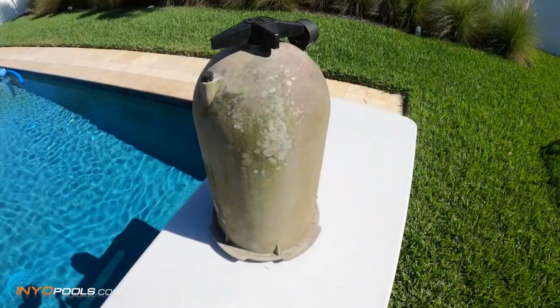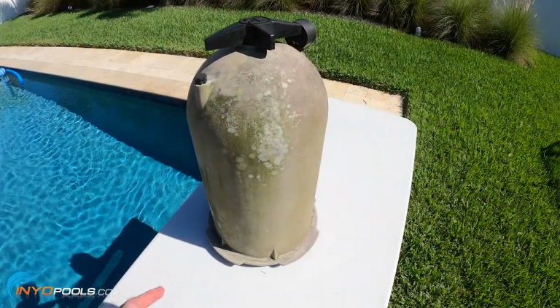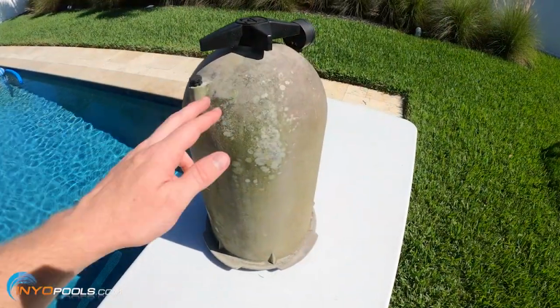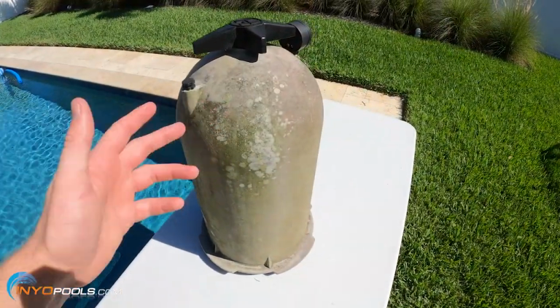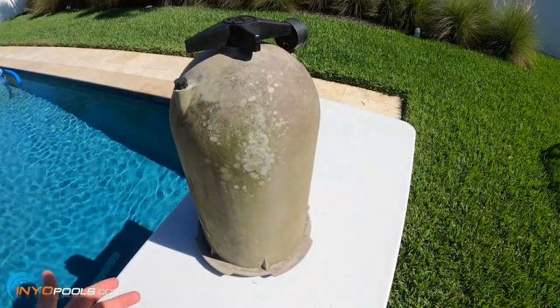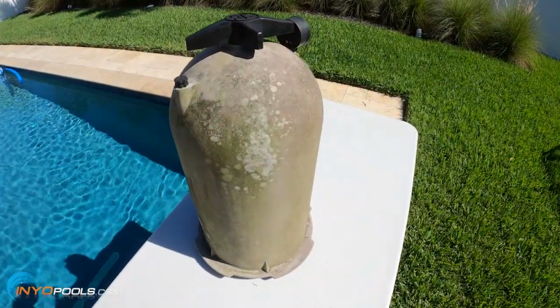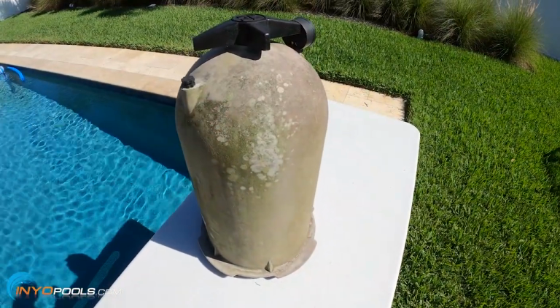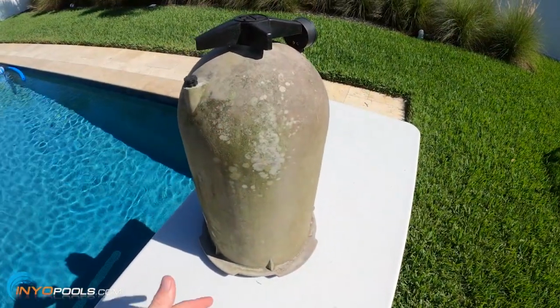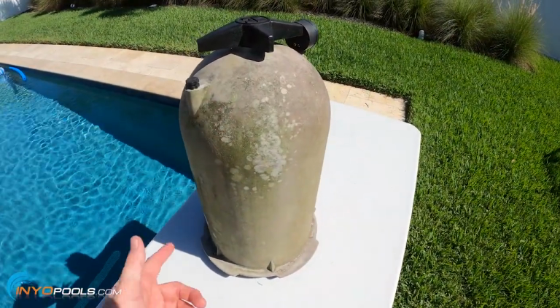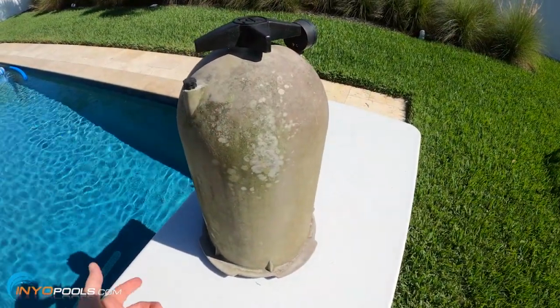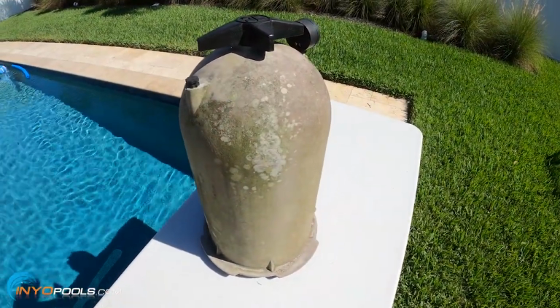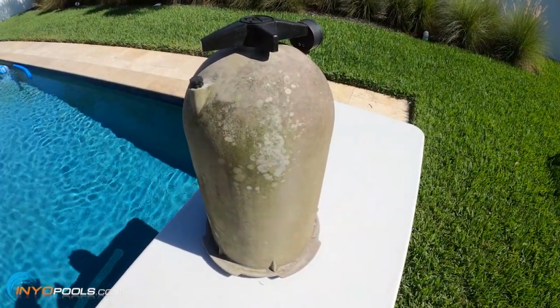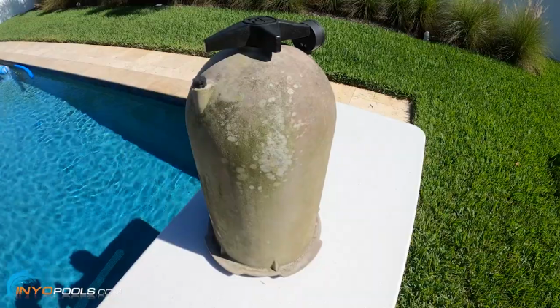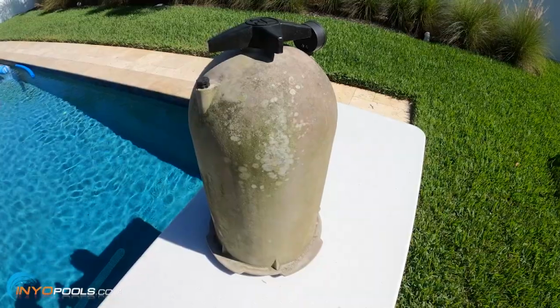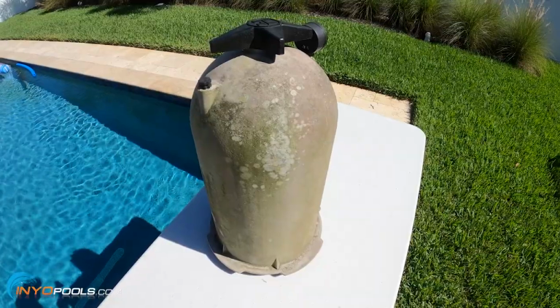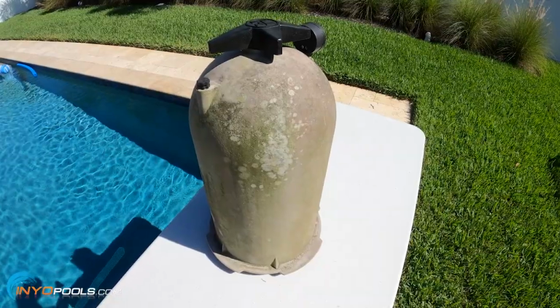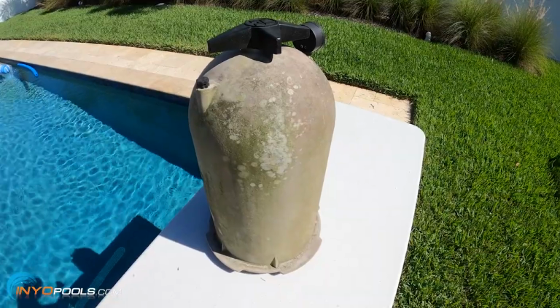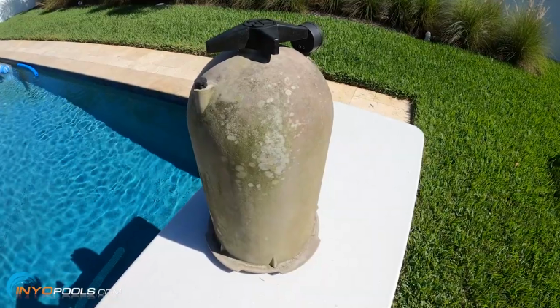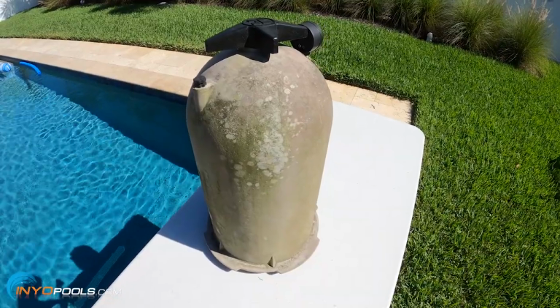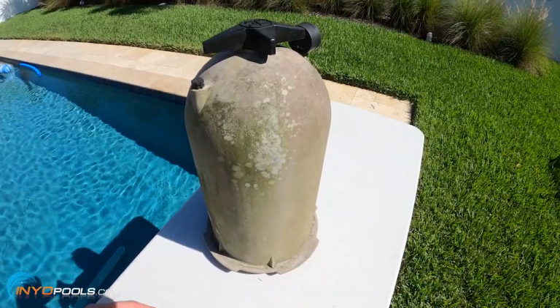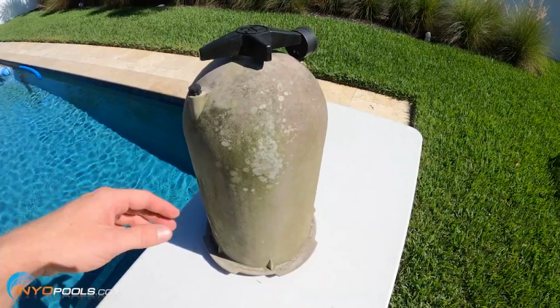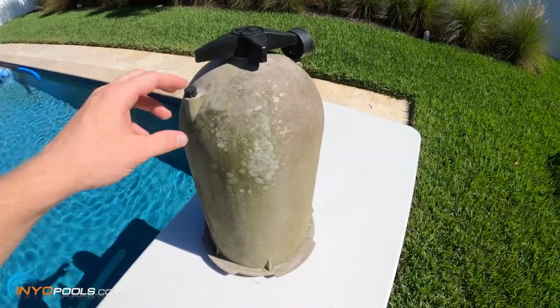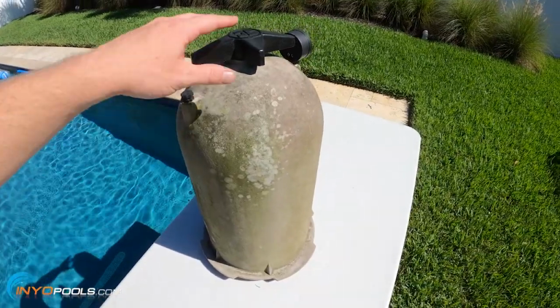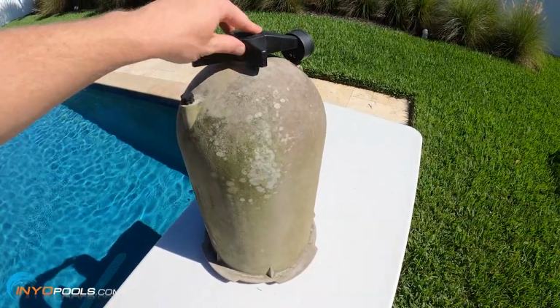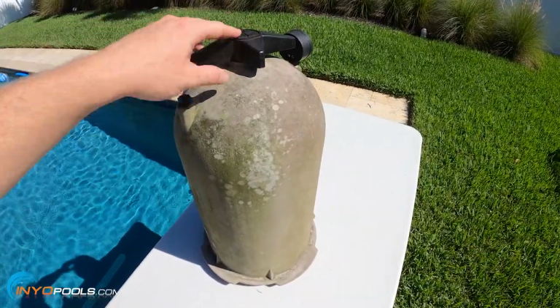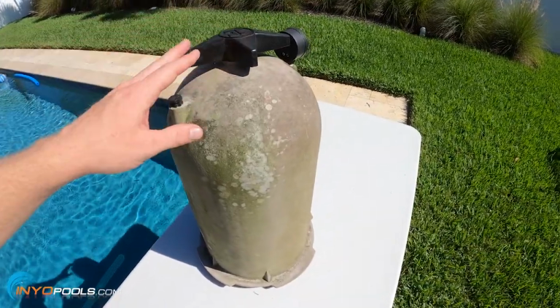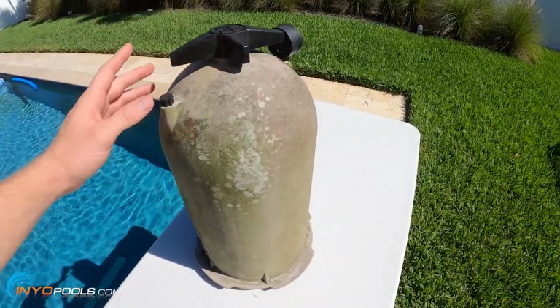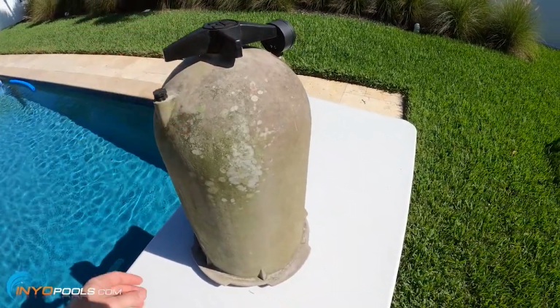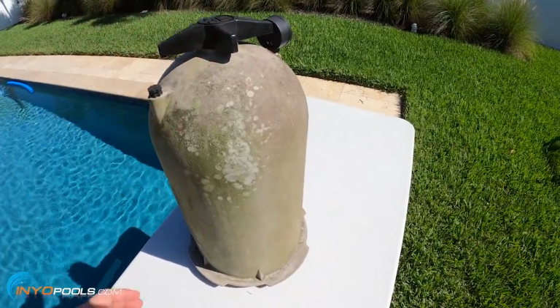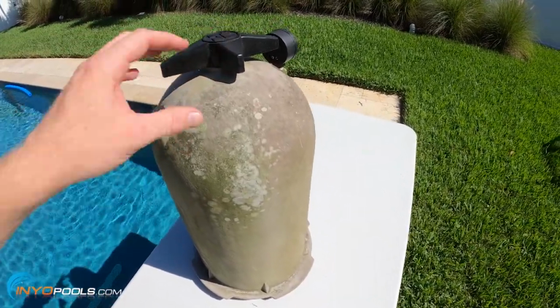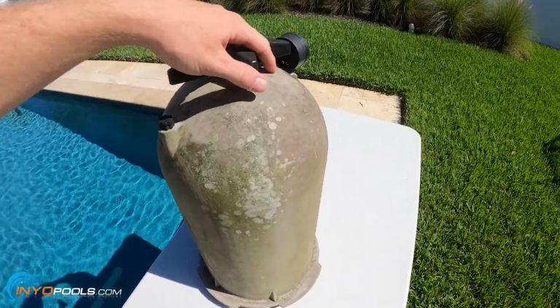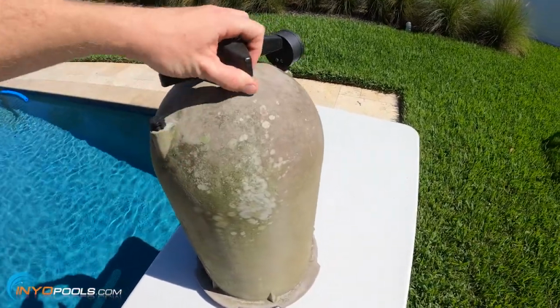This lid is already off, but if yours is still on the filter, just make sure your pump is not running. Then you can go ahead and remove the lid.